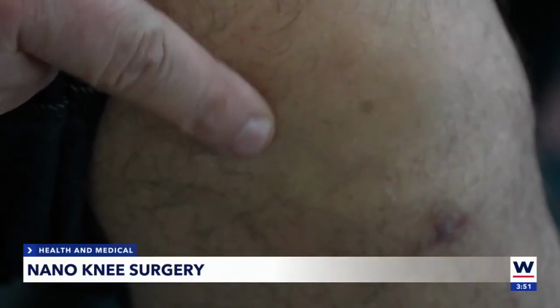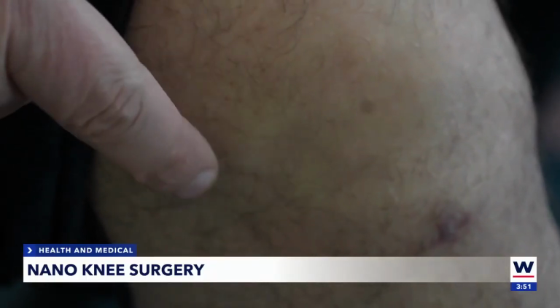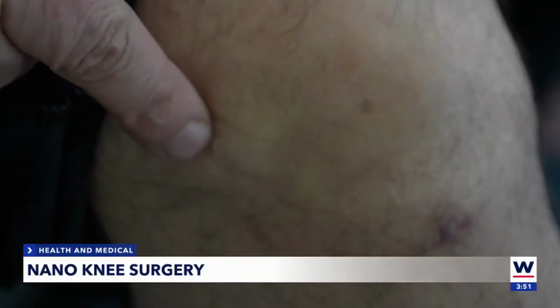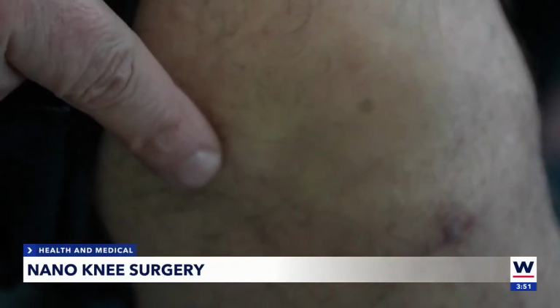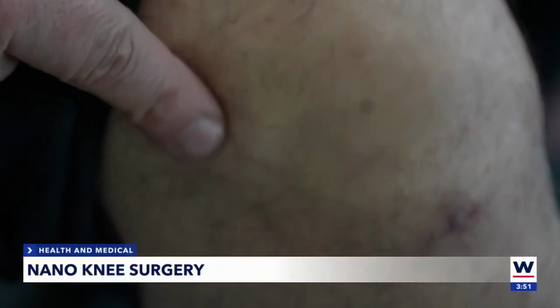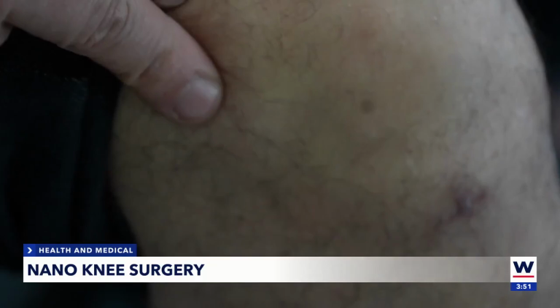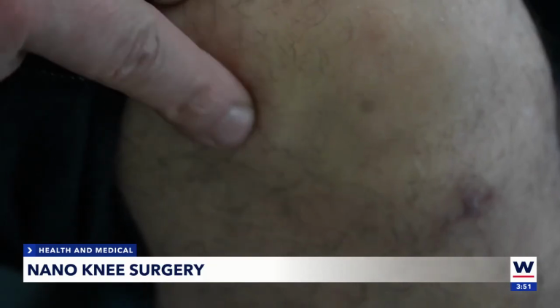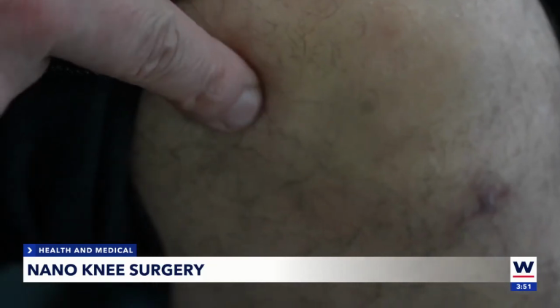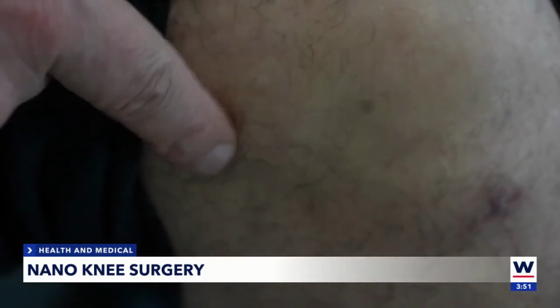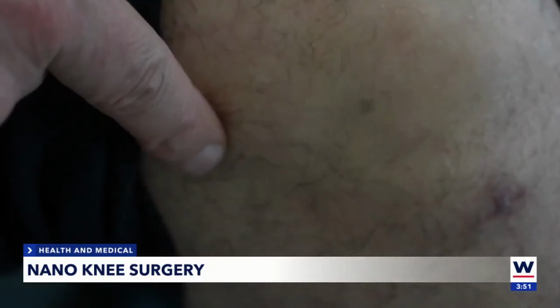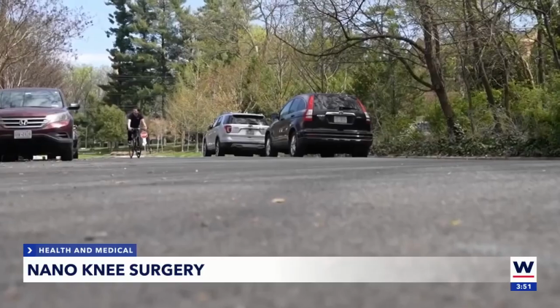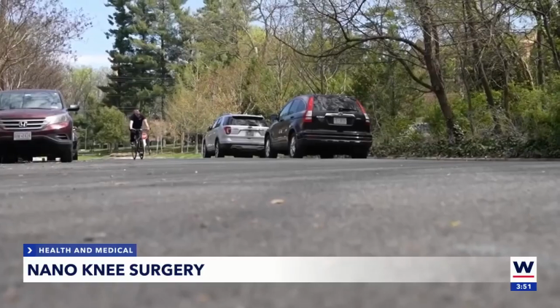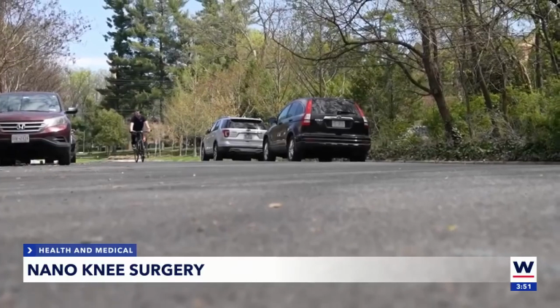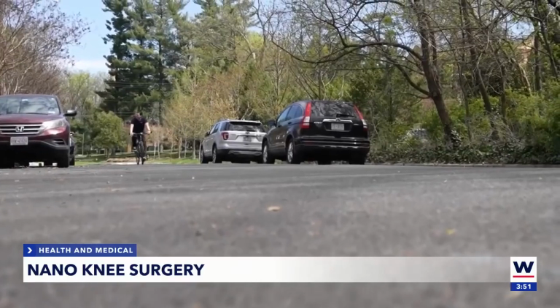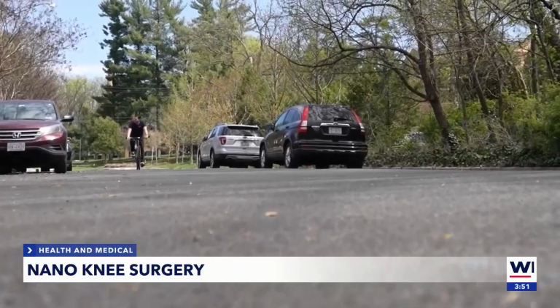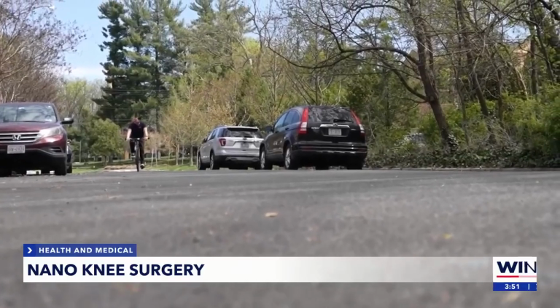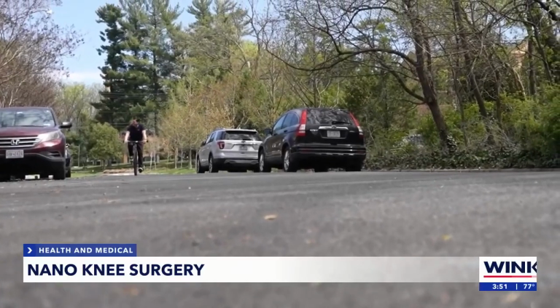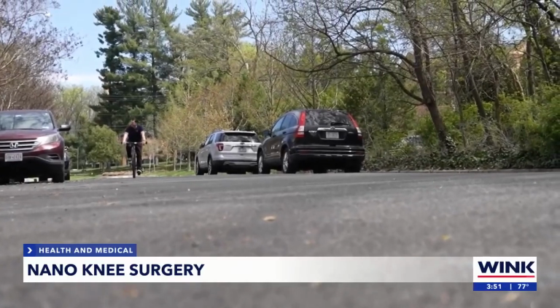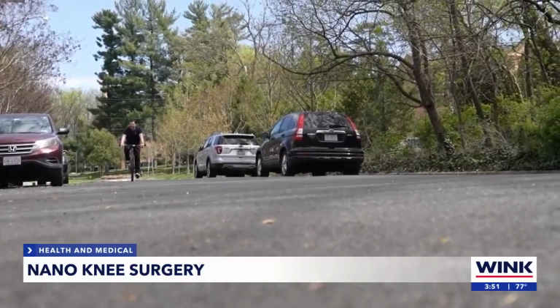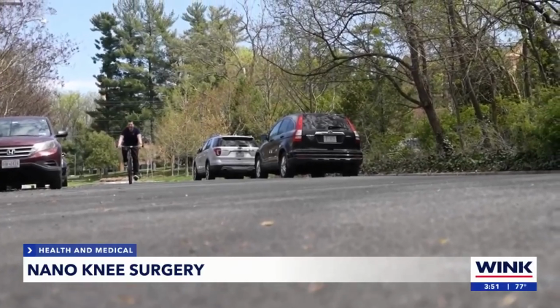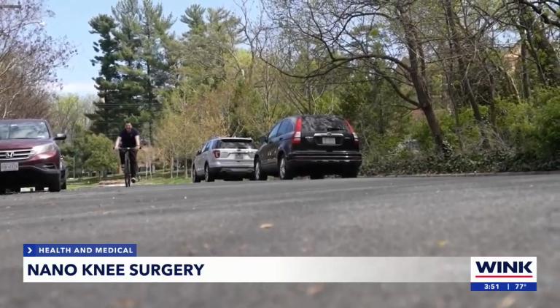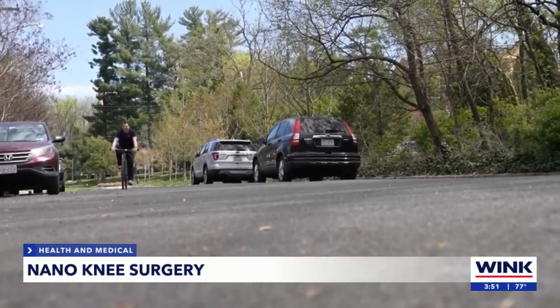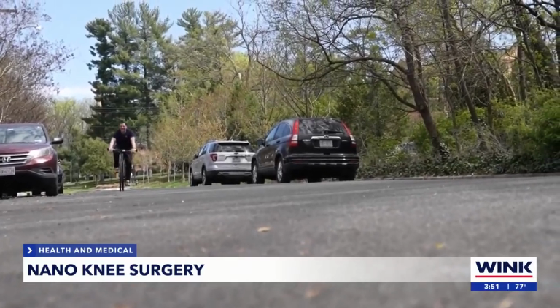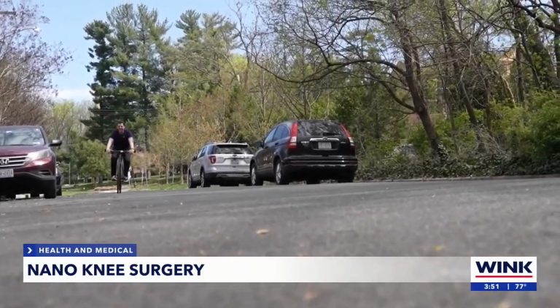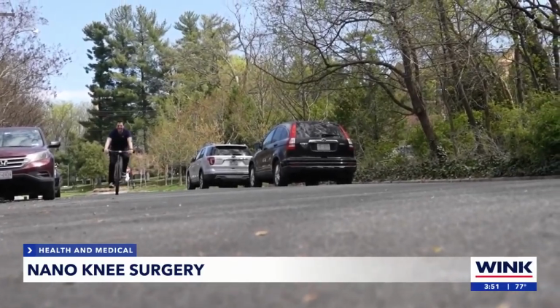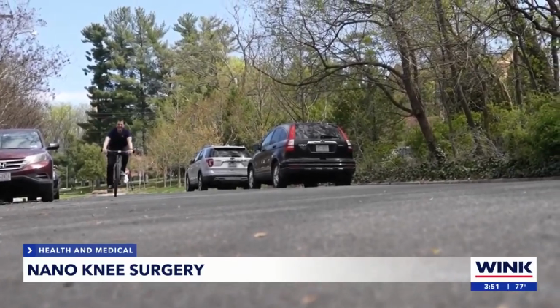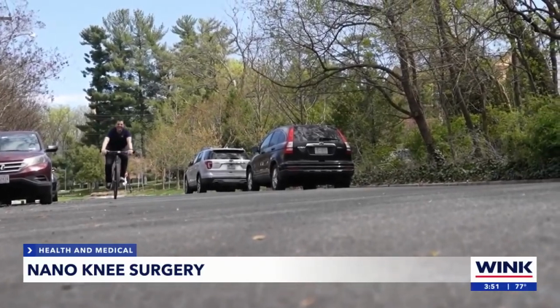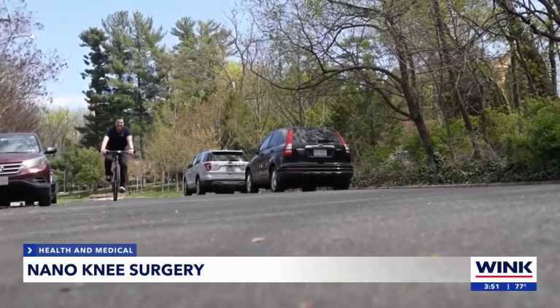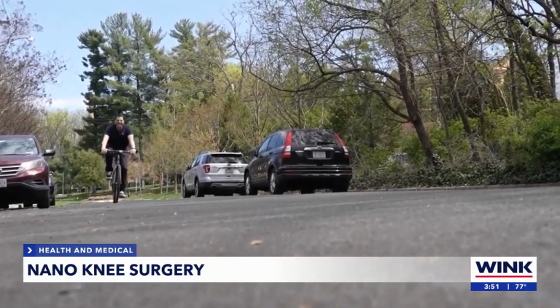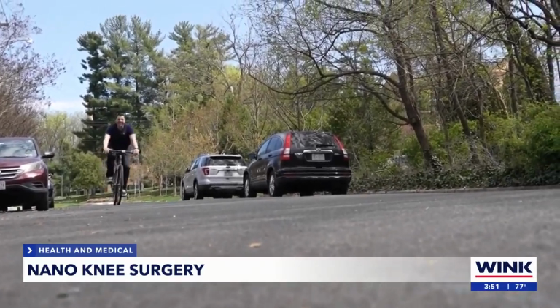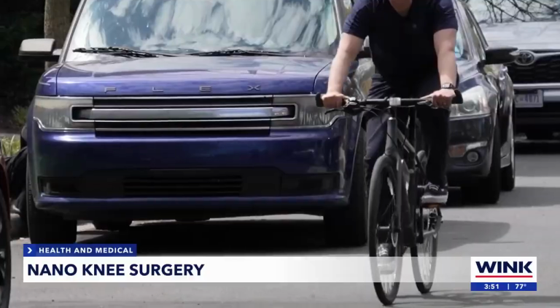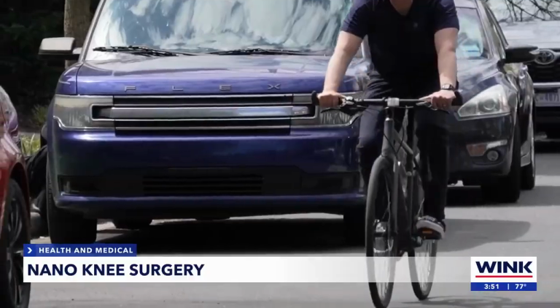And less than a month after the procedure, Jacob was pain-free. Amy Osher, Wink News.